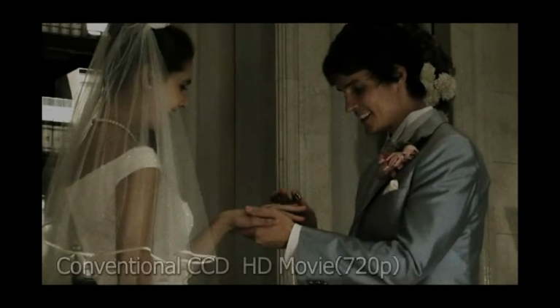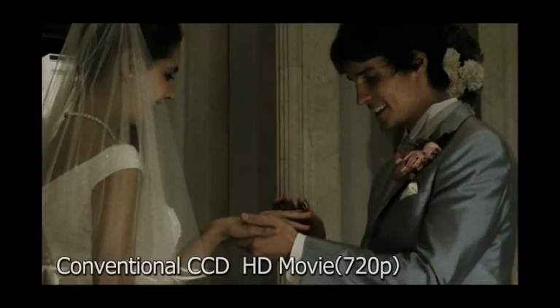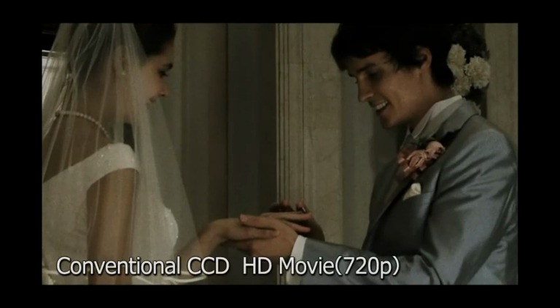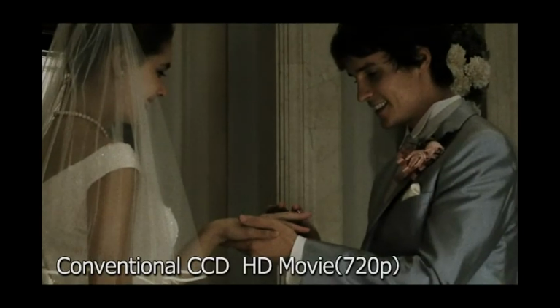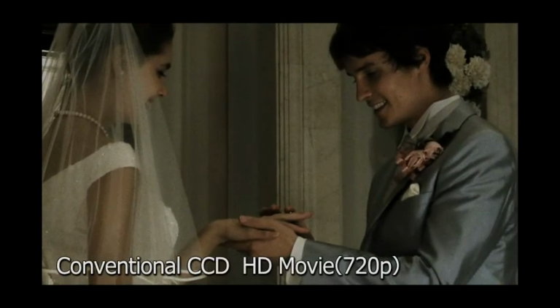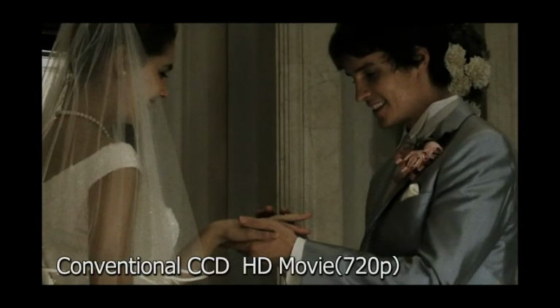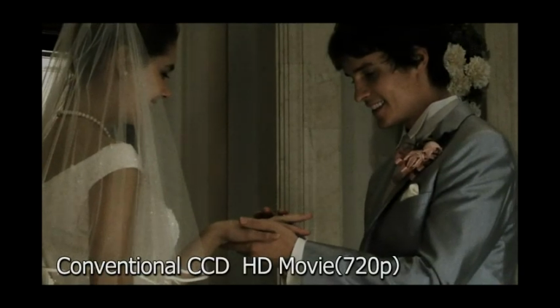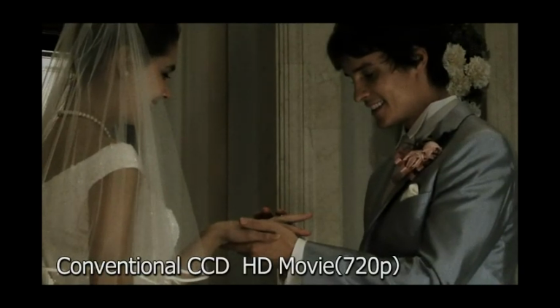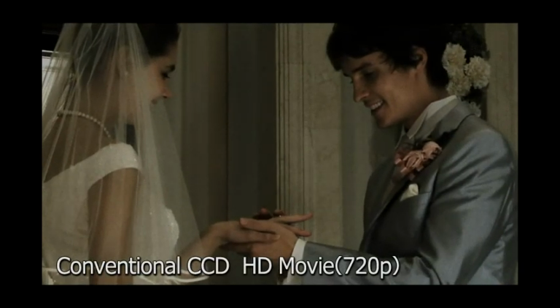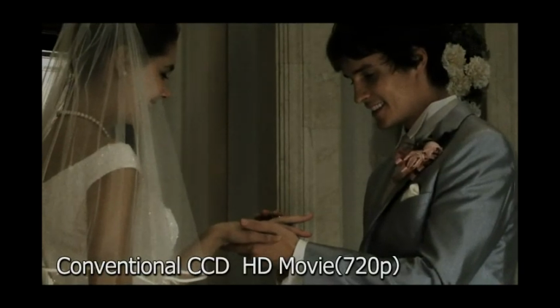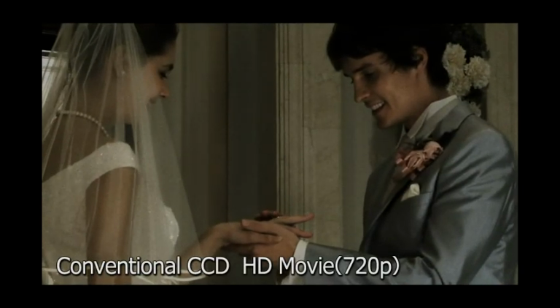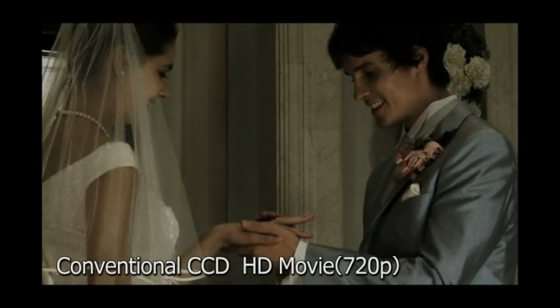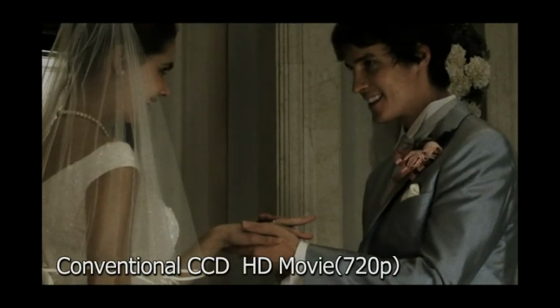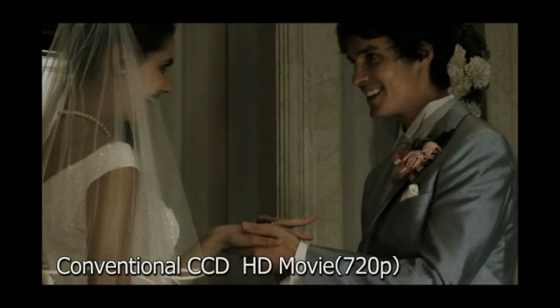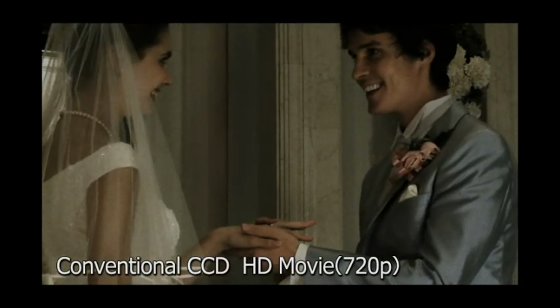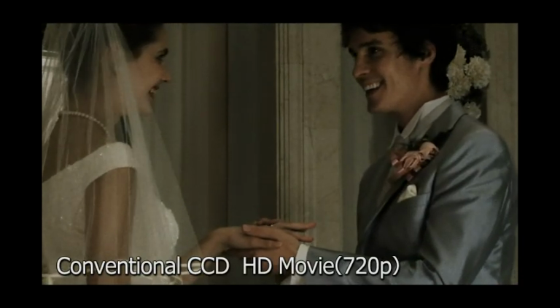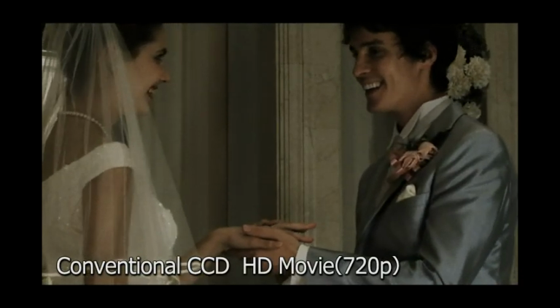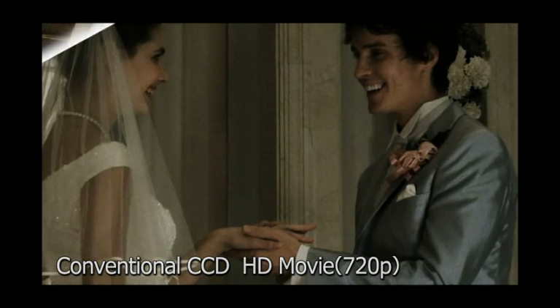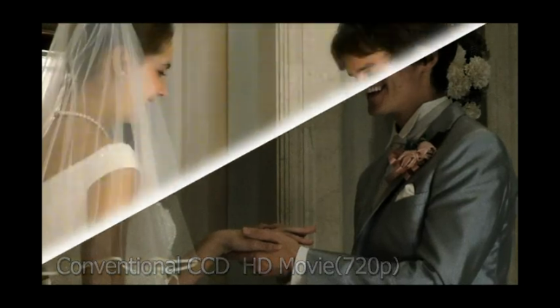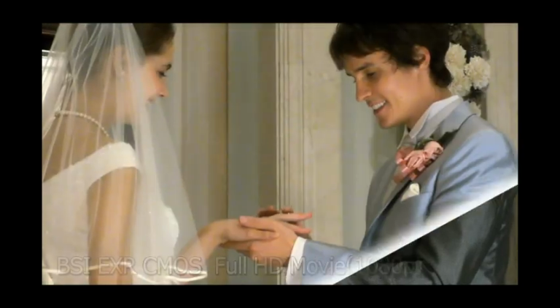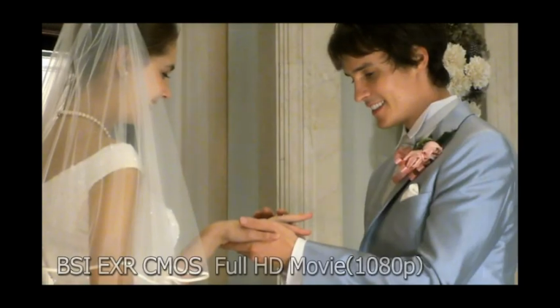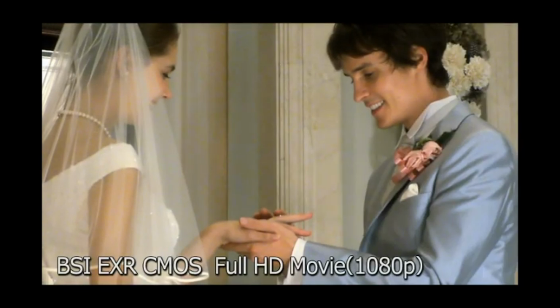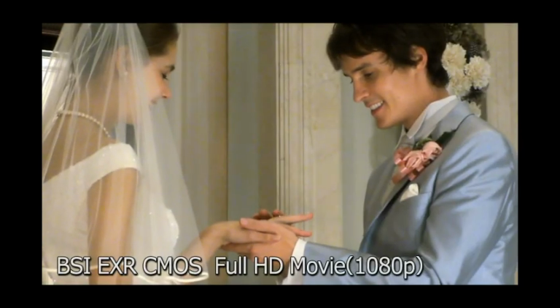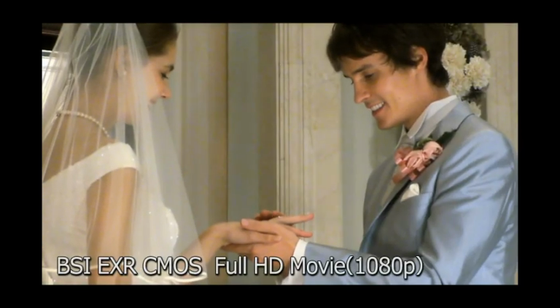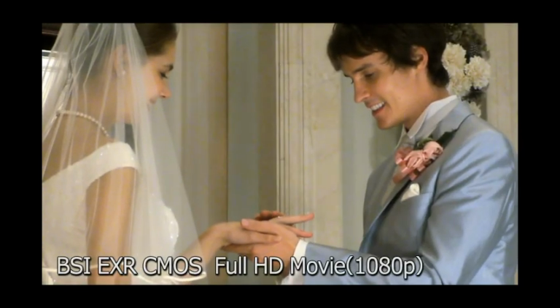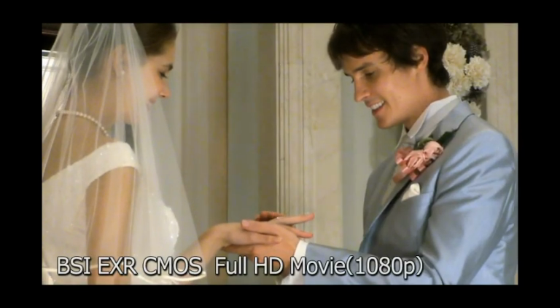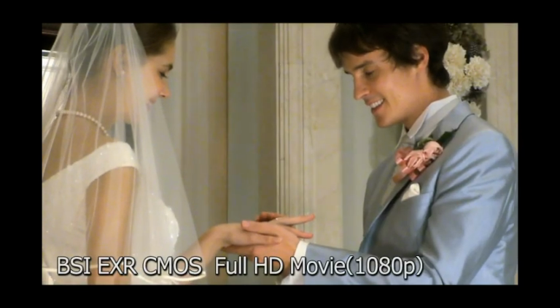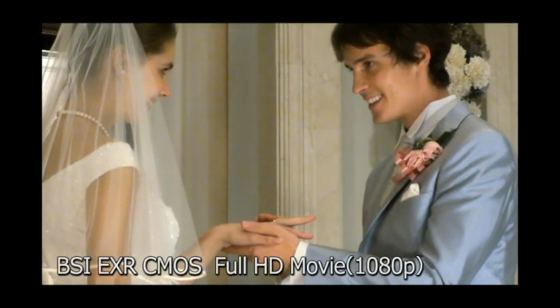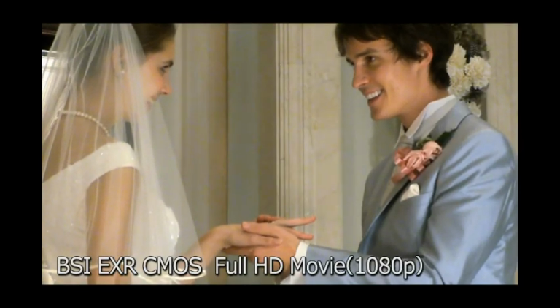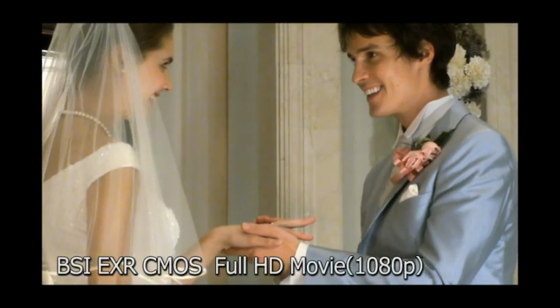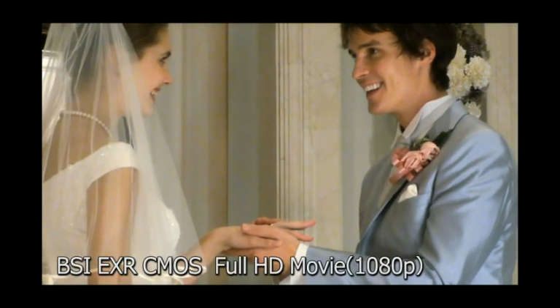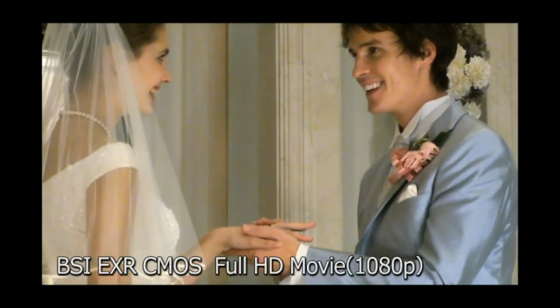Movies are captured with EXR beauty. Even in low light, shoot movies with unprecedented brightness and clarity.